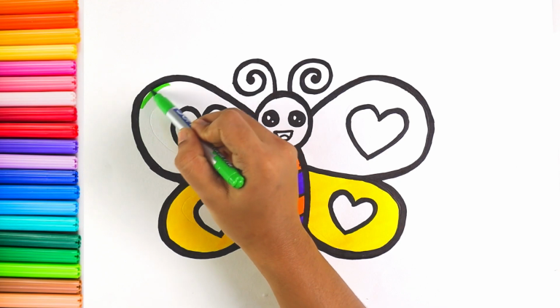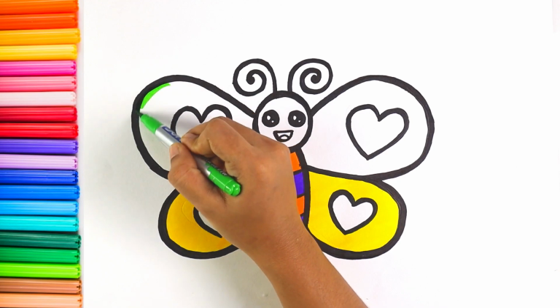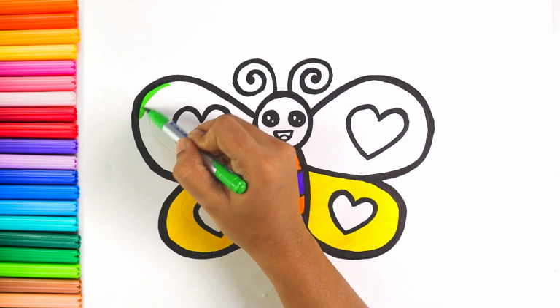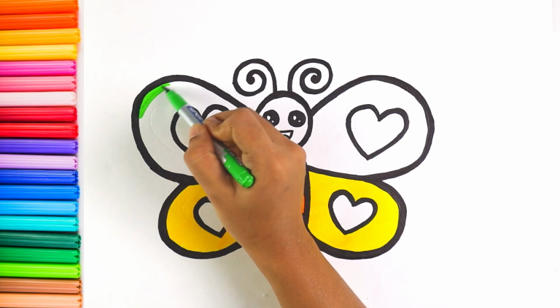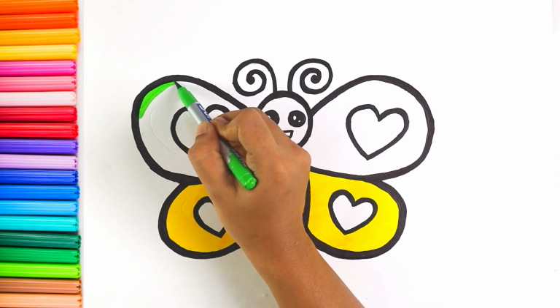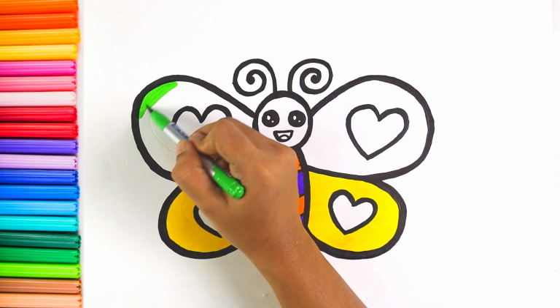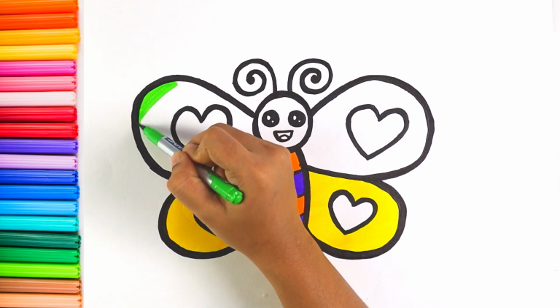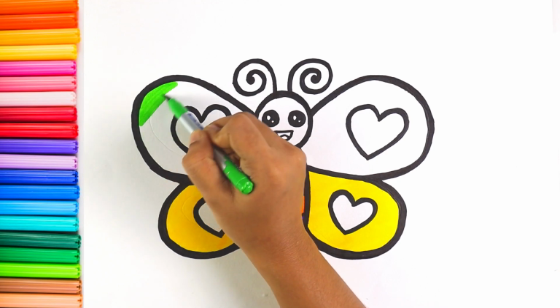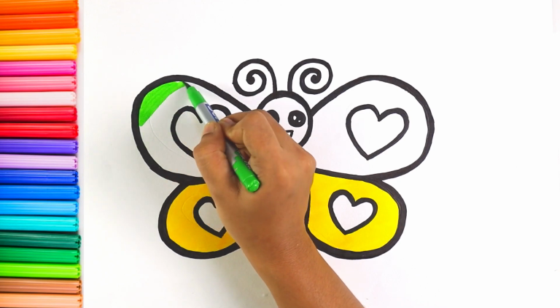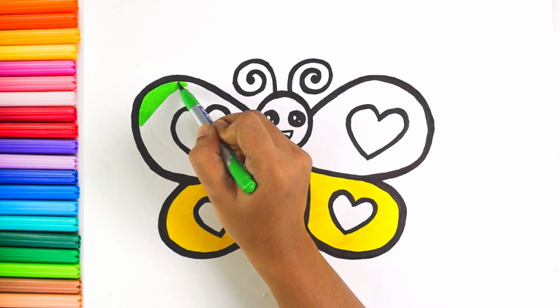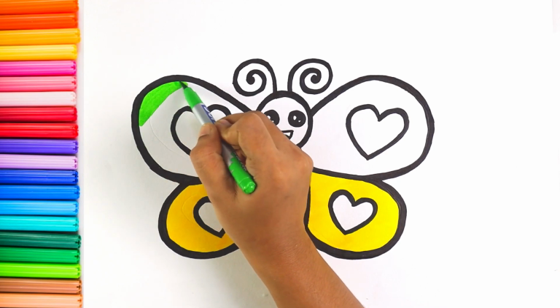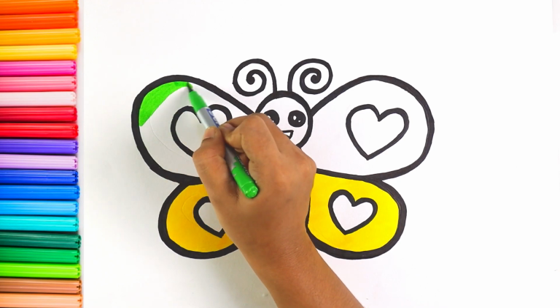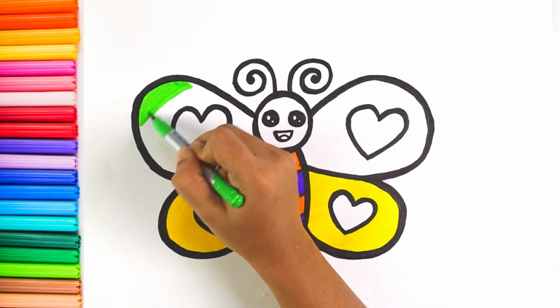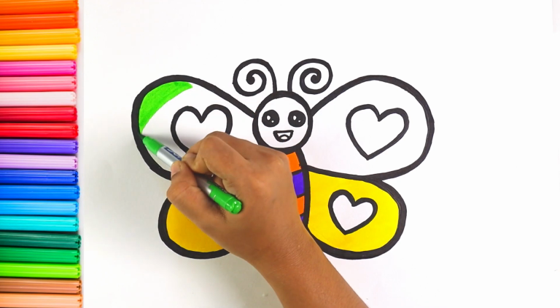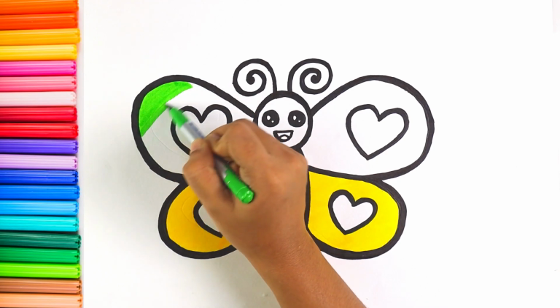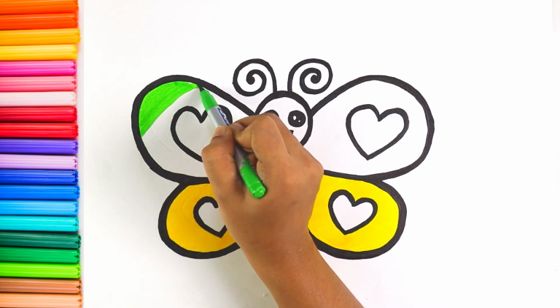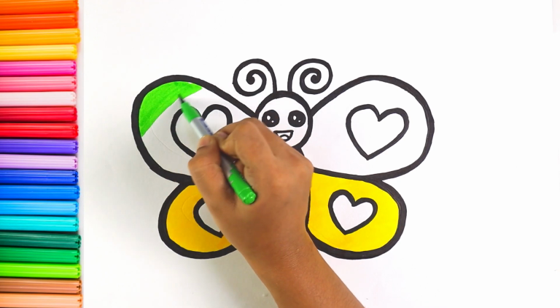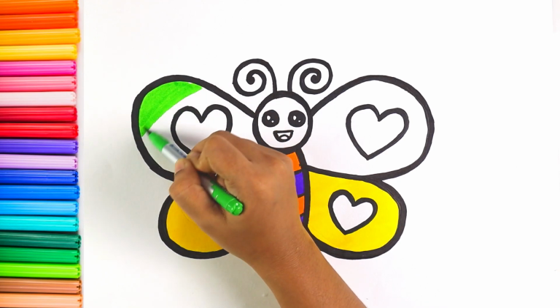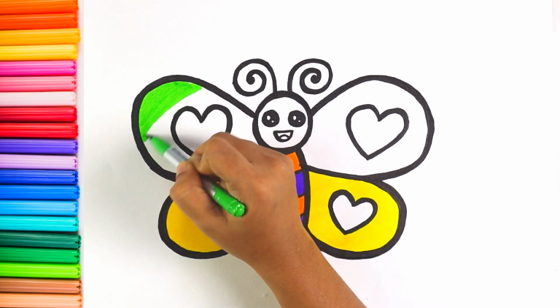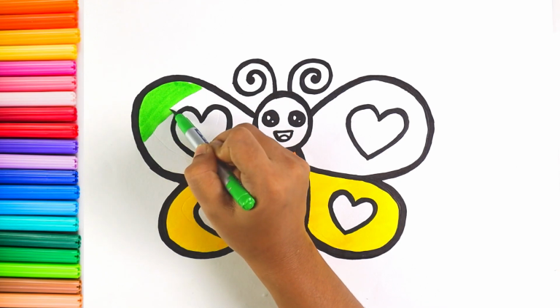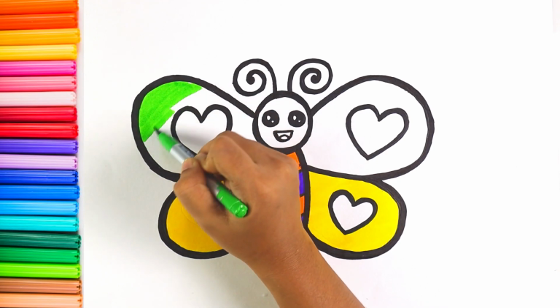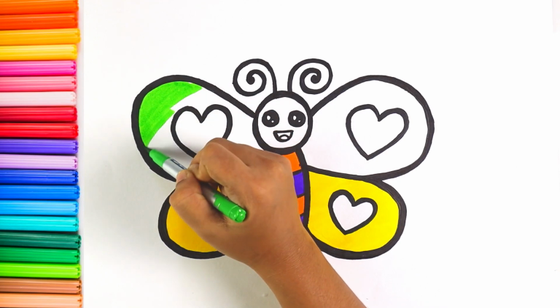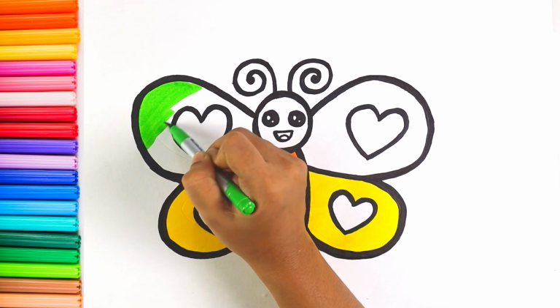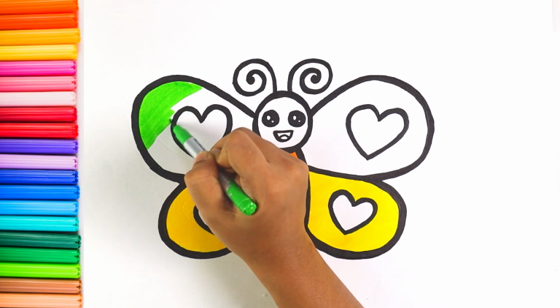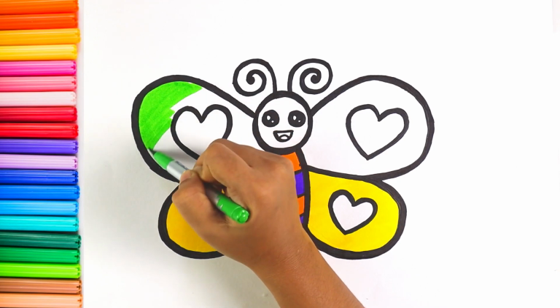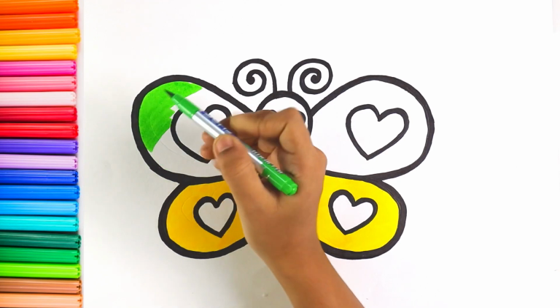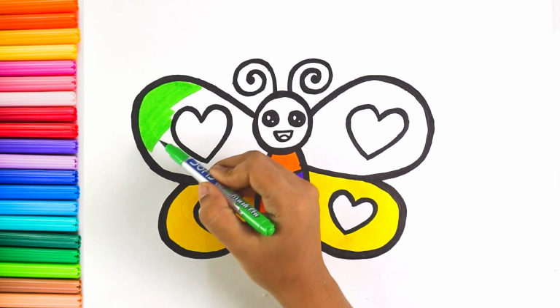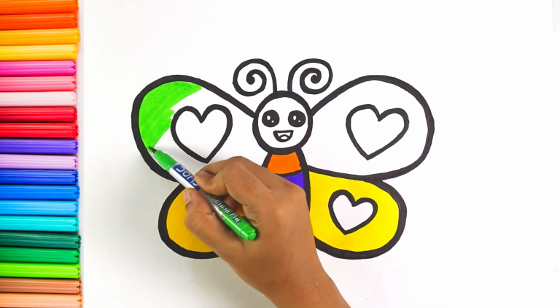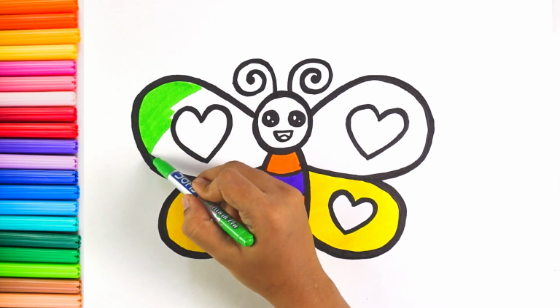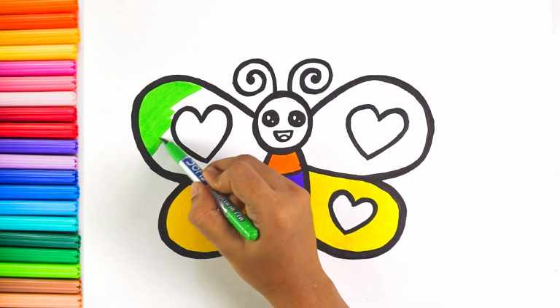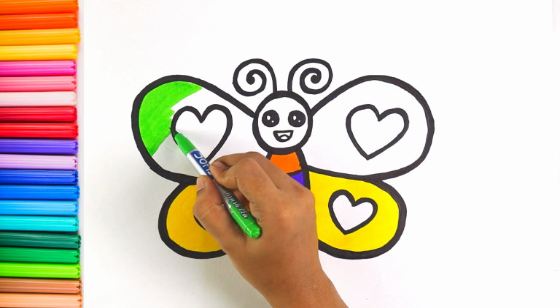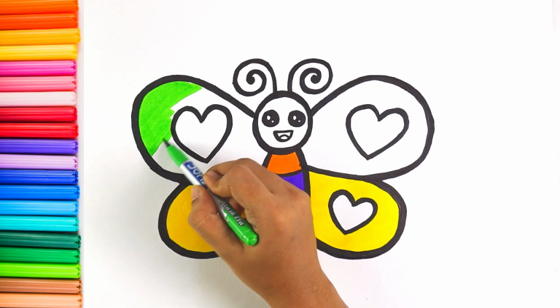I'm coloring the upper part of the wings with light green color.